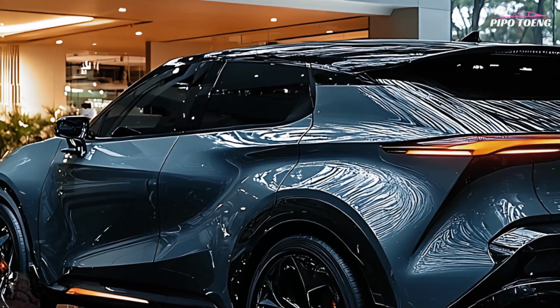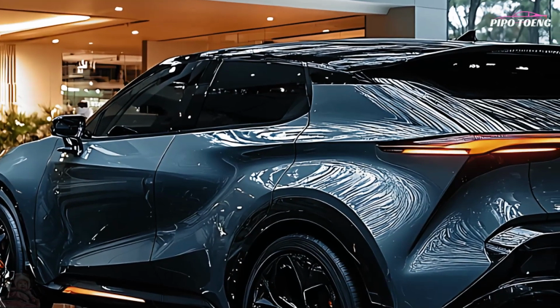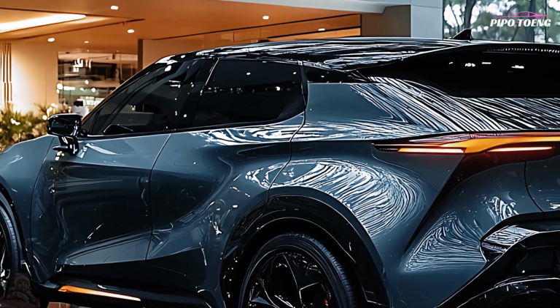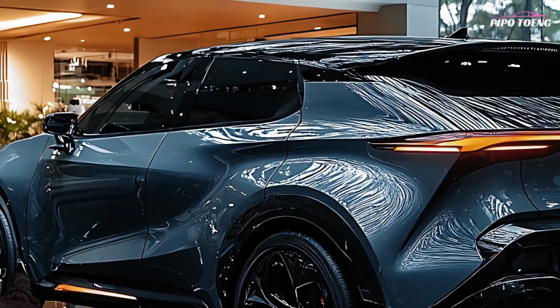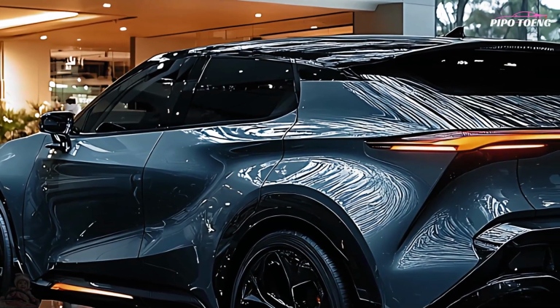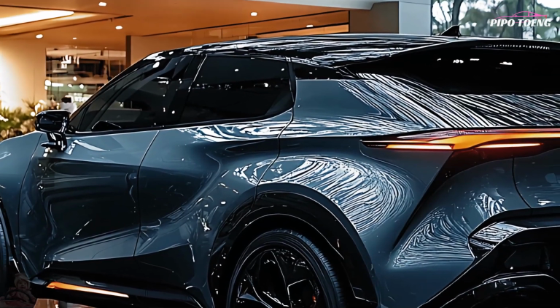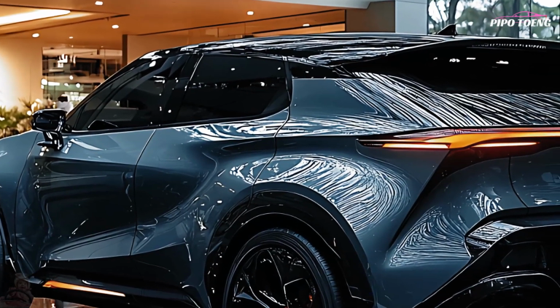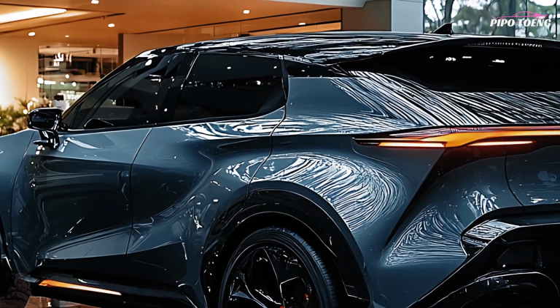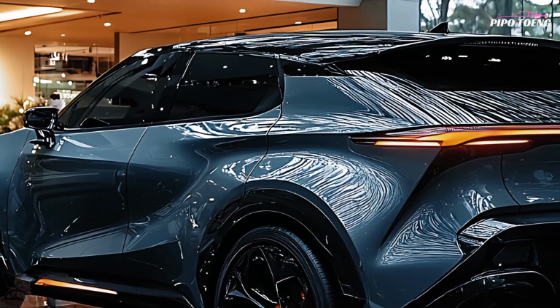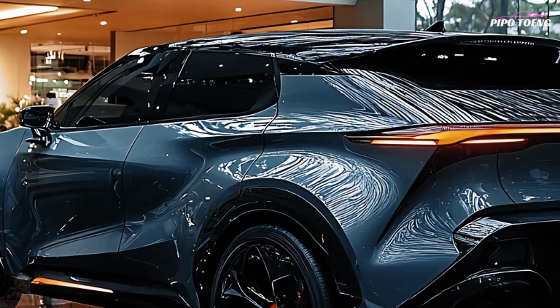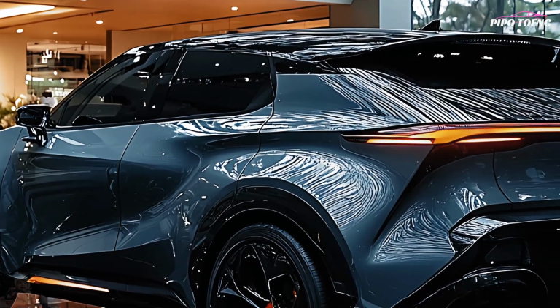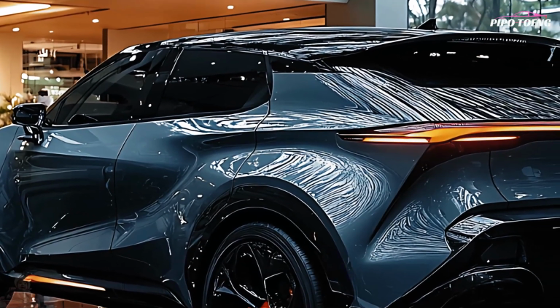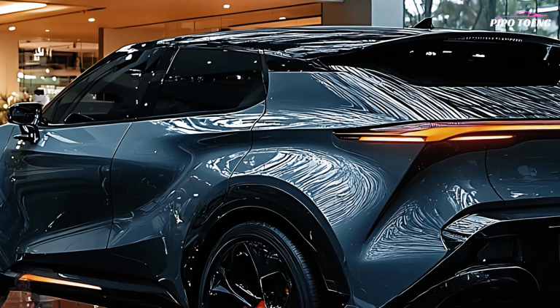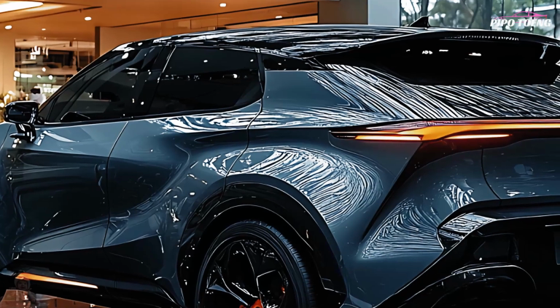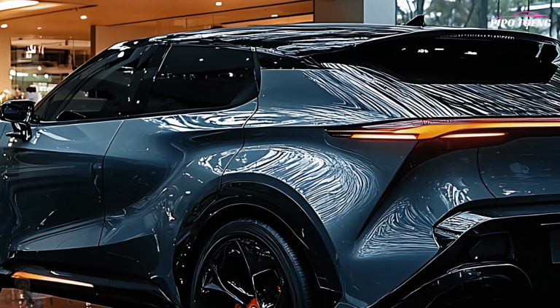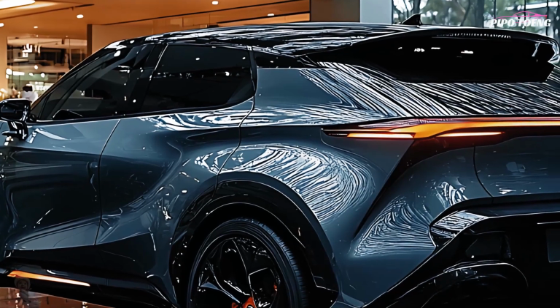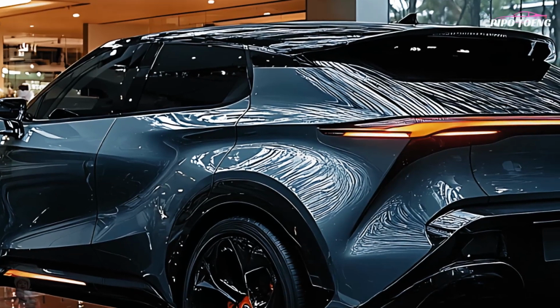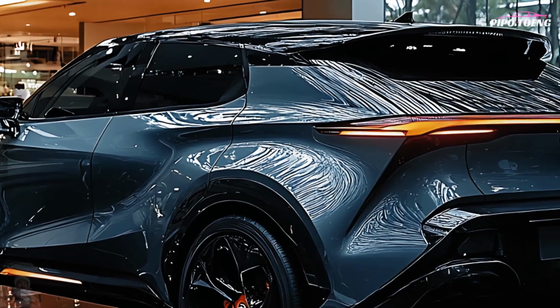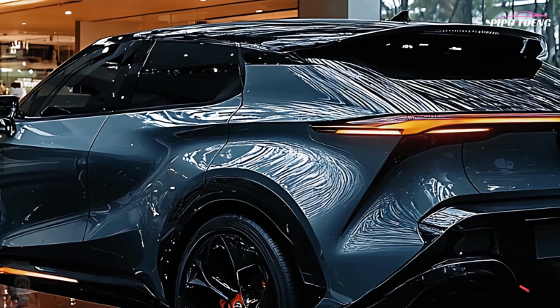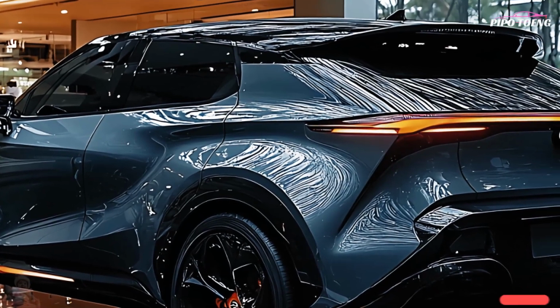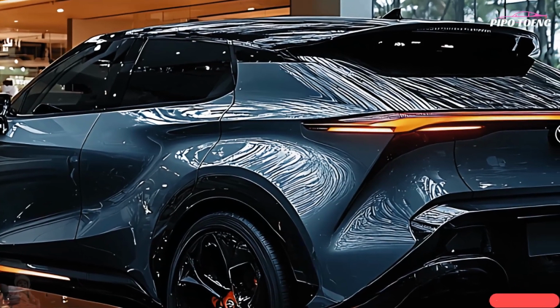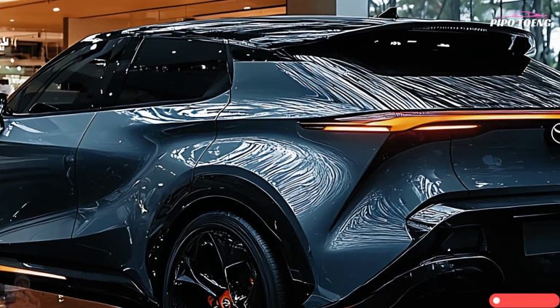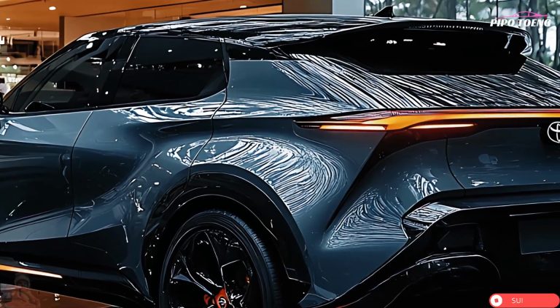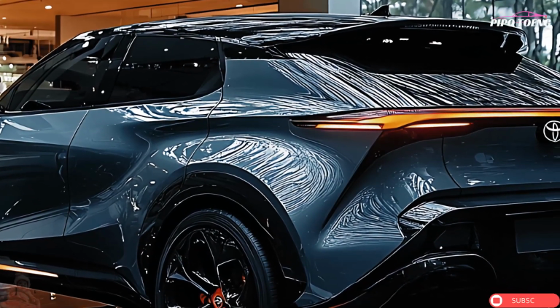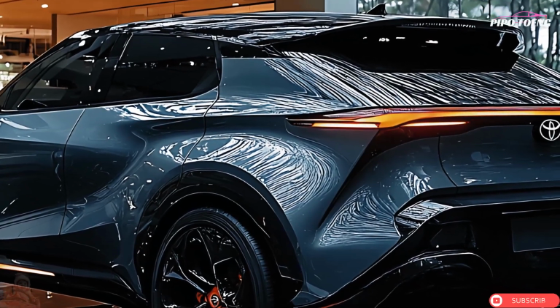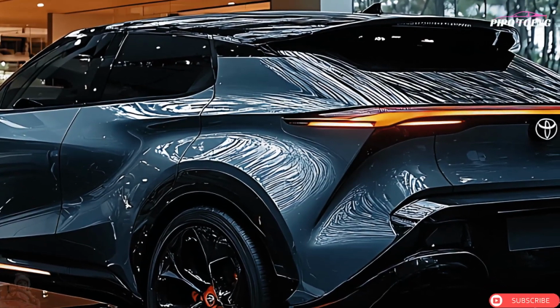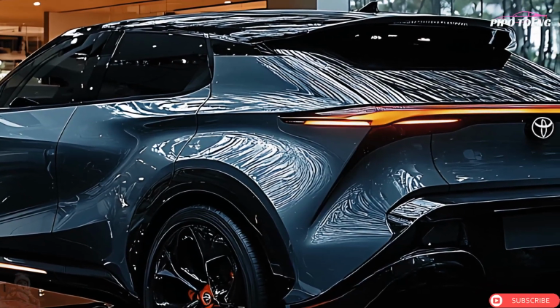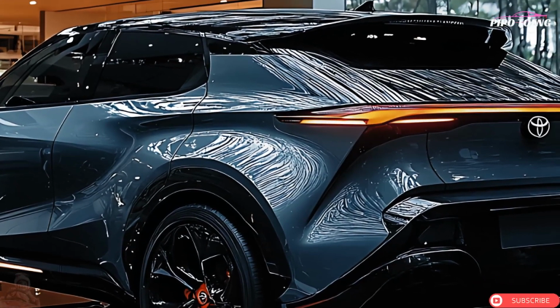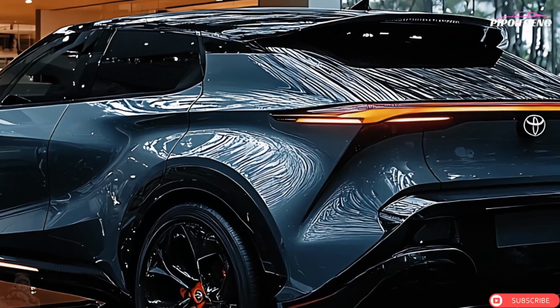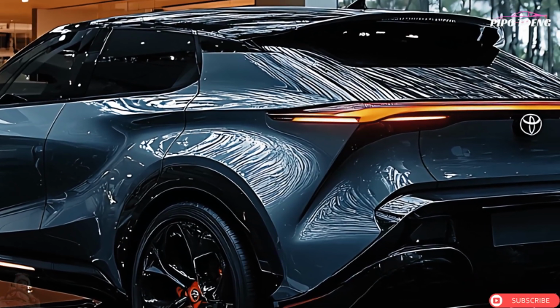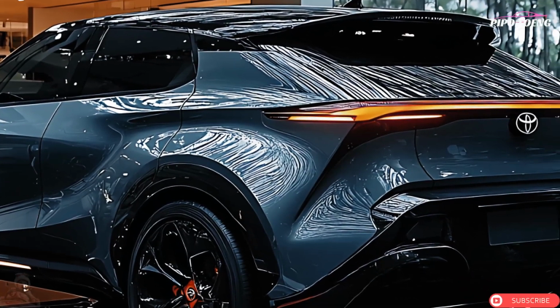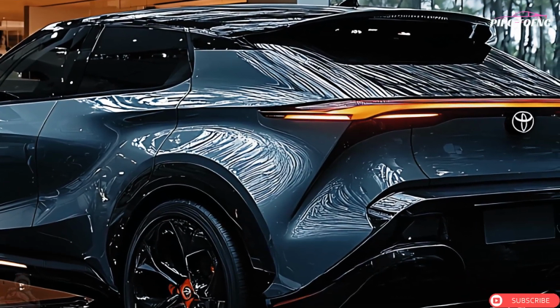Refined details include new taillights, subtle chrome accents, and a panoramic sunroof that further enhance the luxury feel.